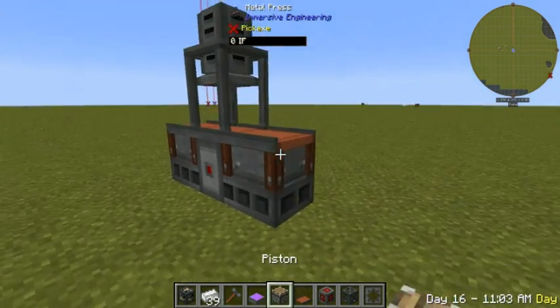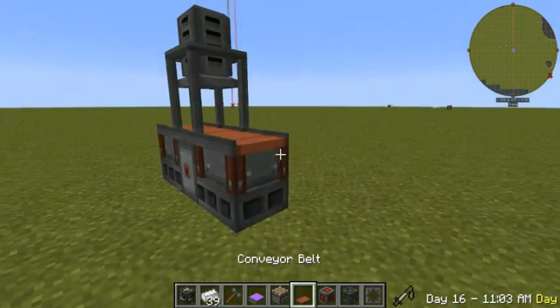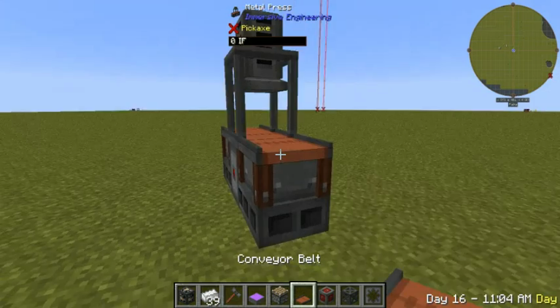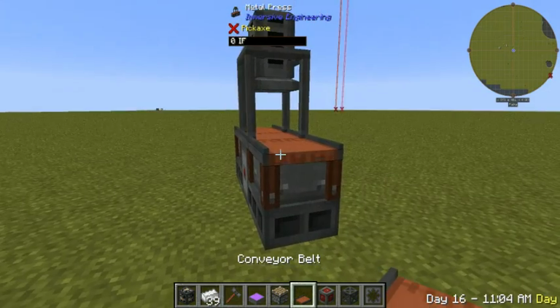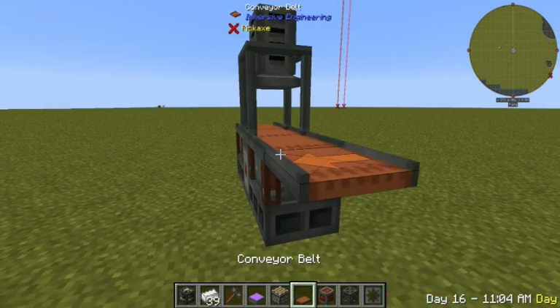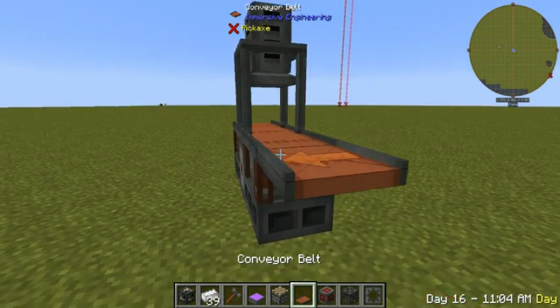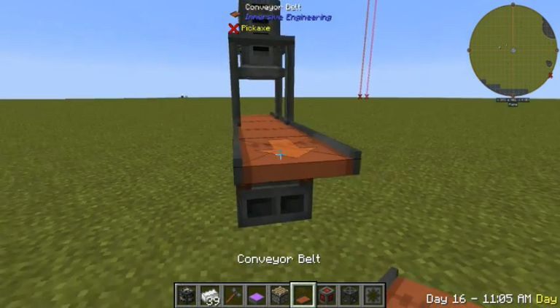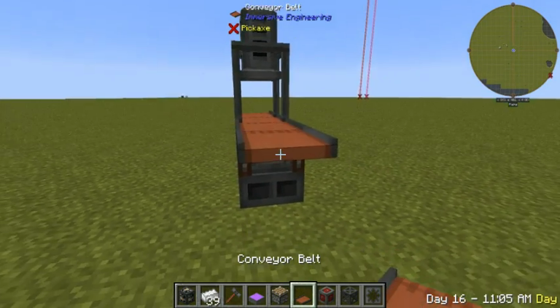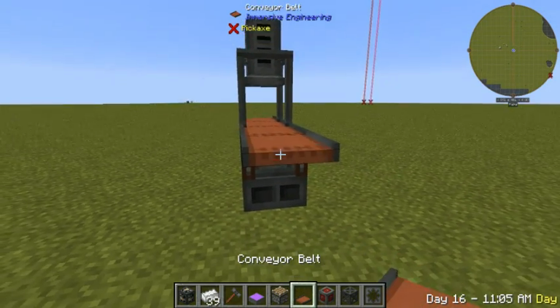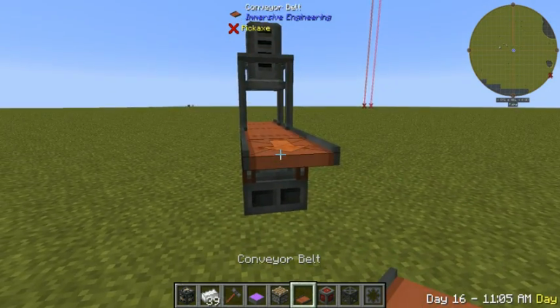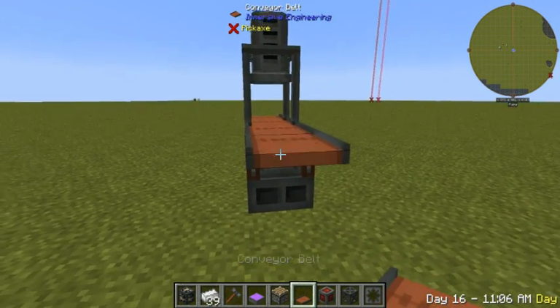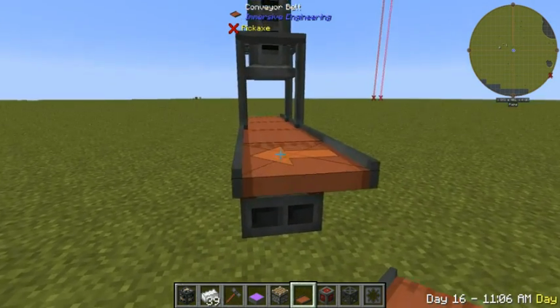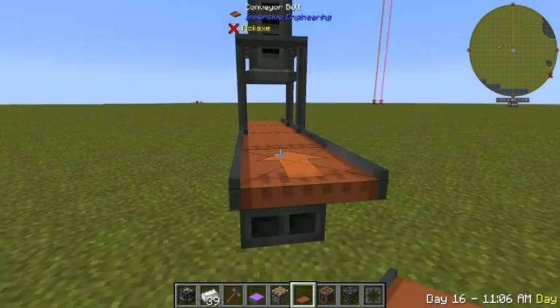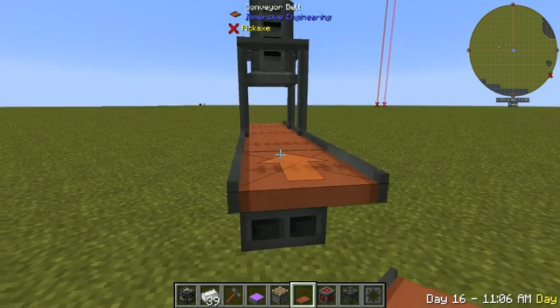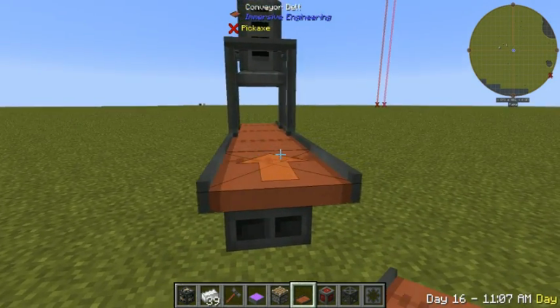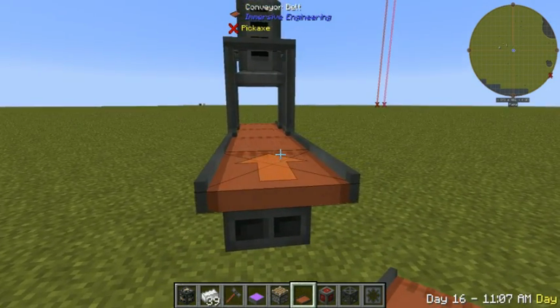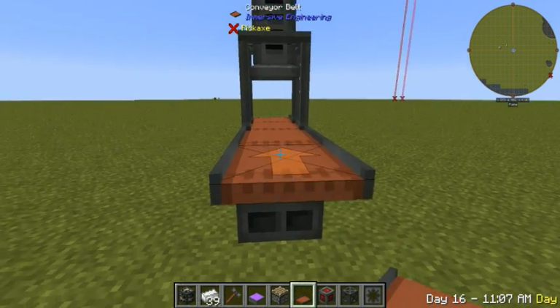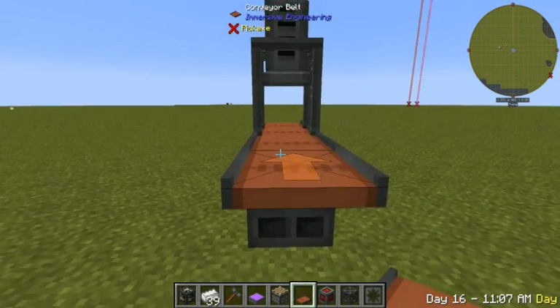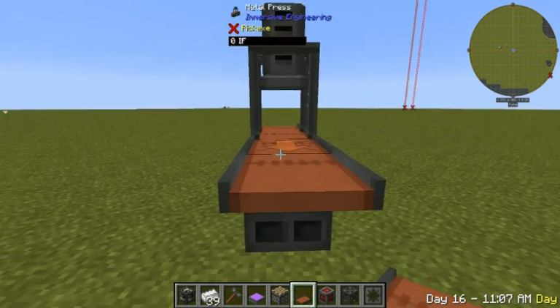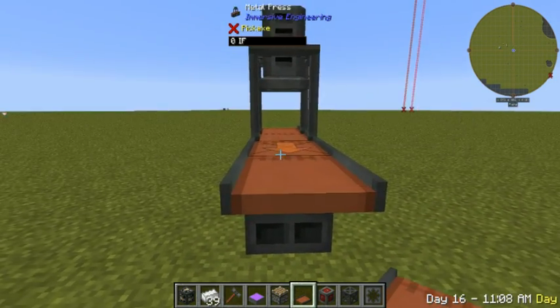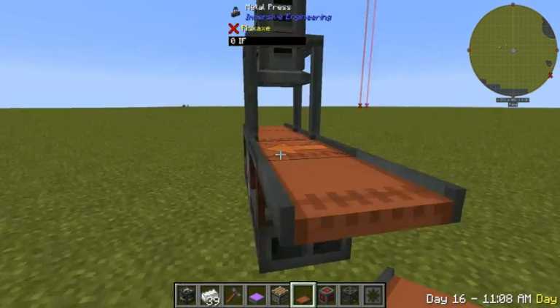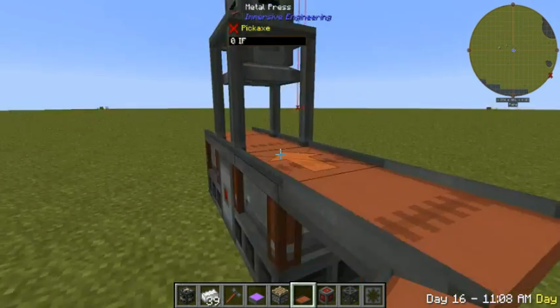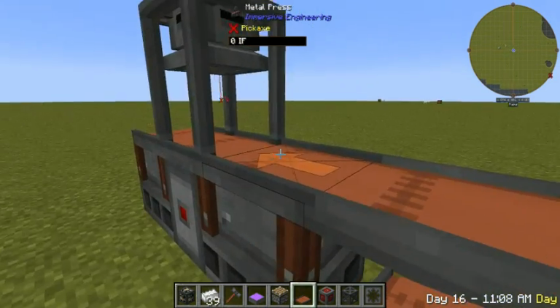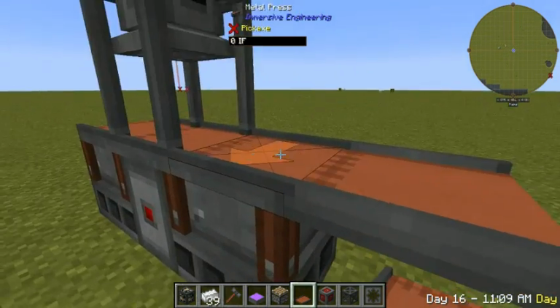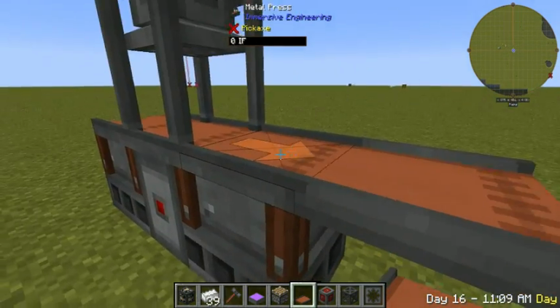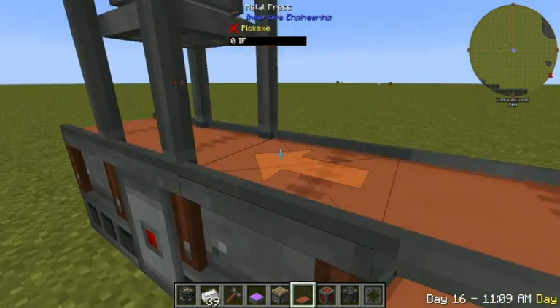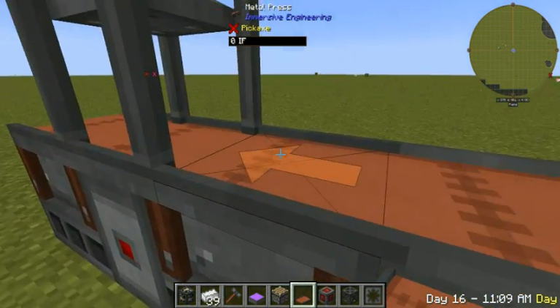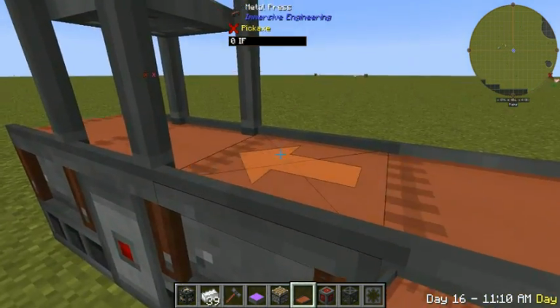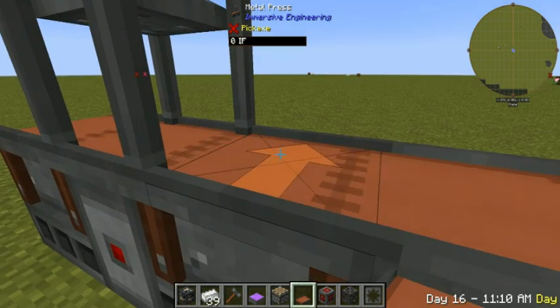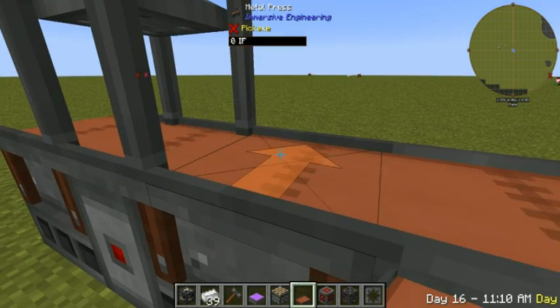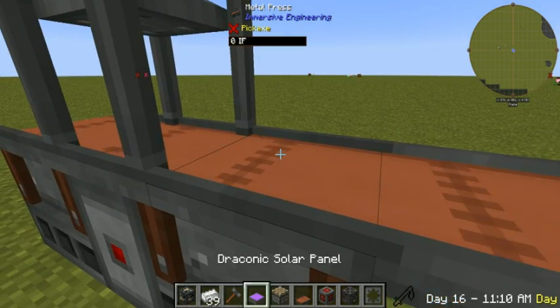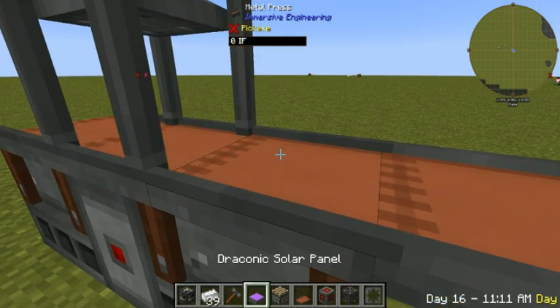Now to actually get items in this, you need another conveyor belt right here — it won't take them if you toss them right here.